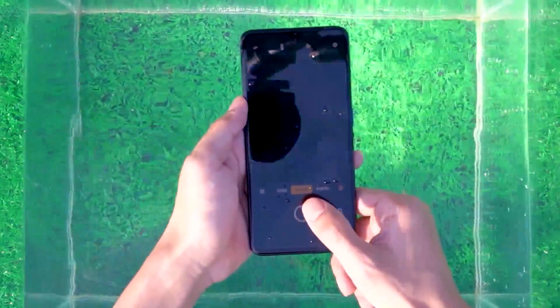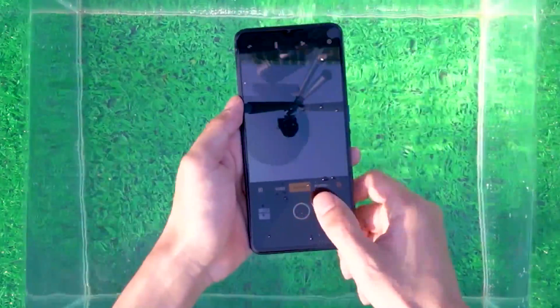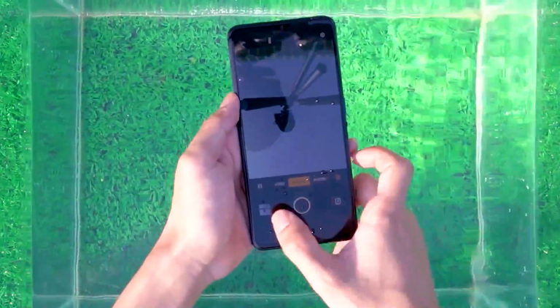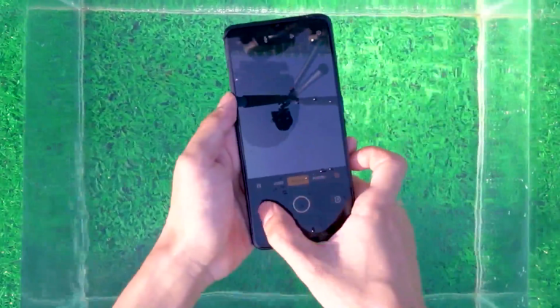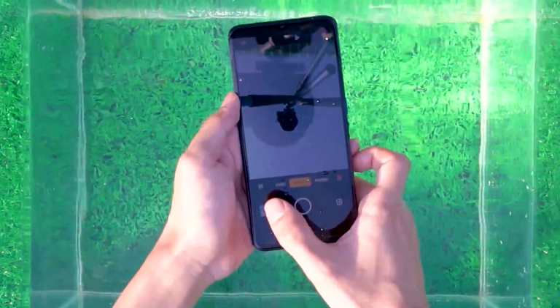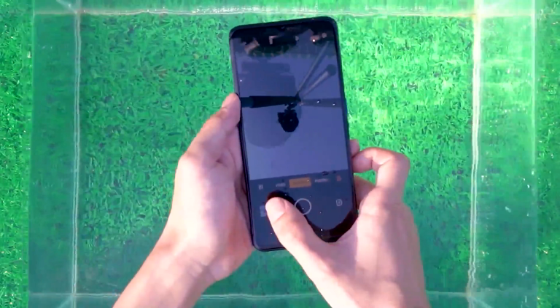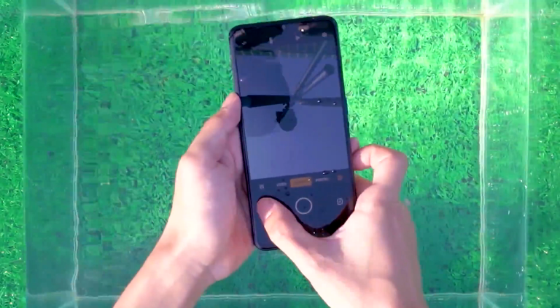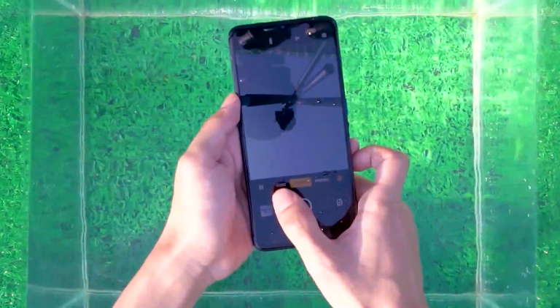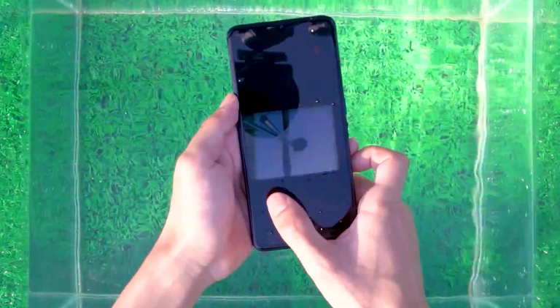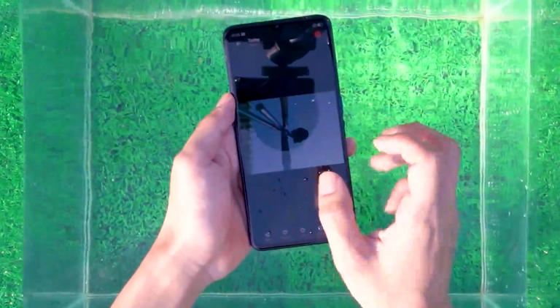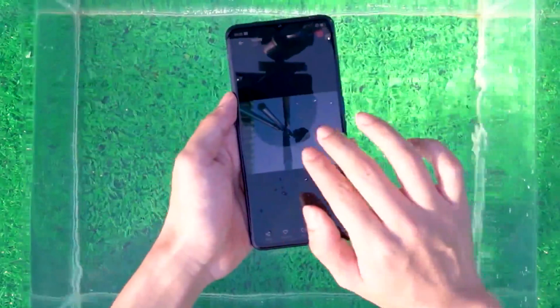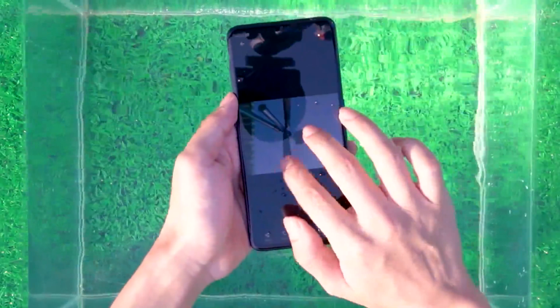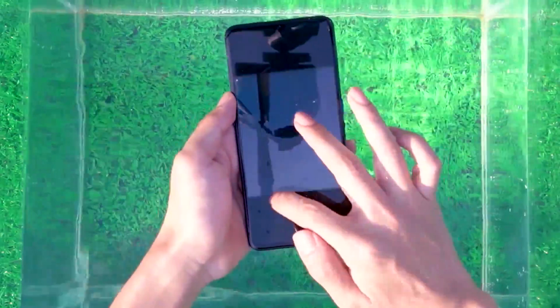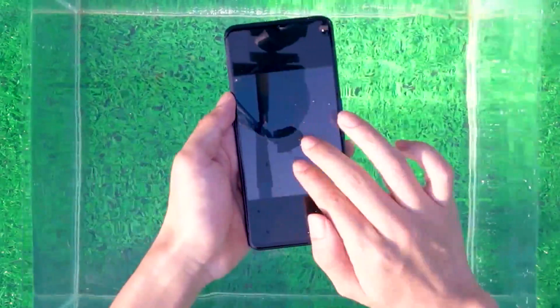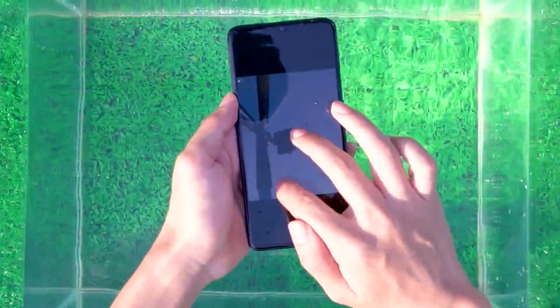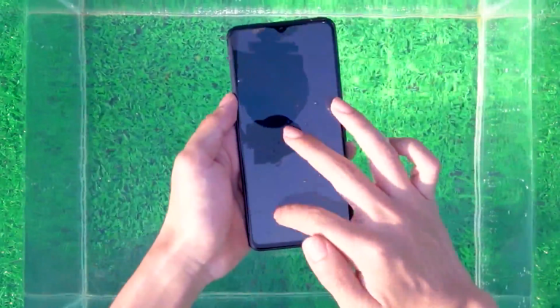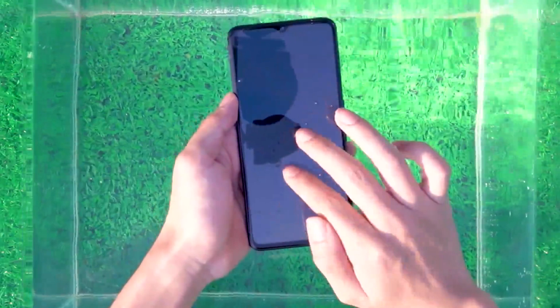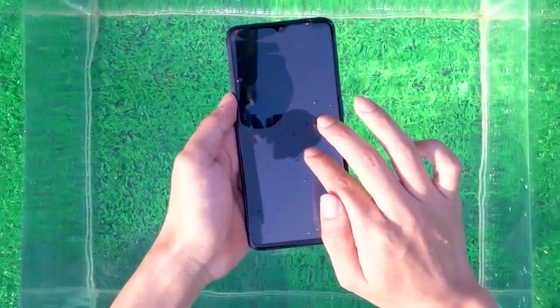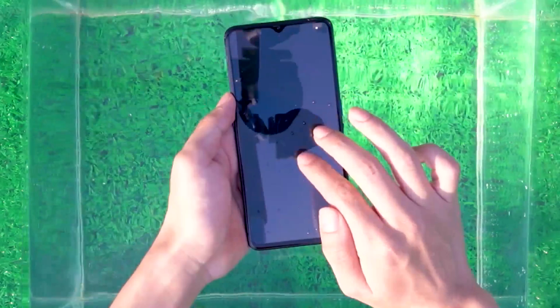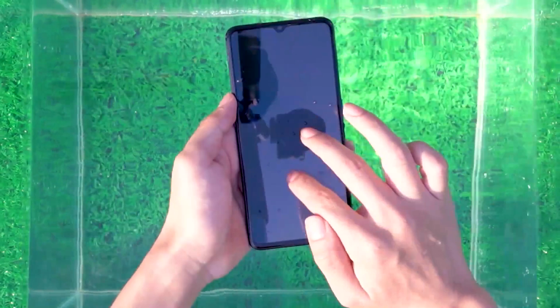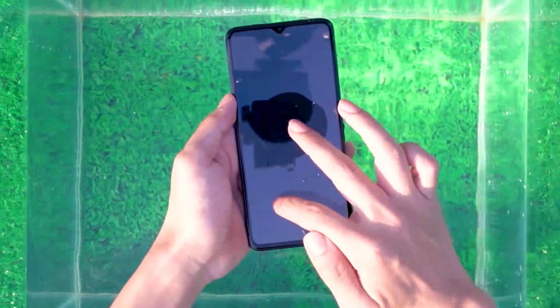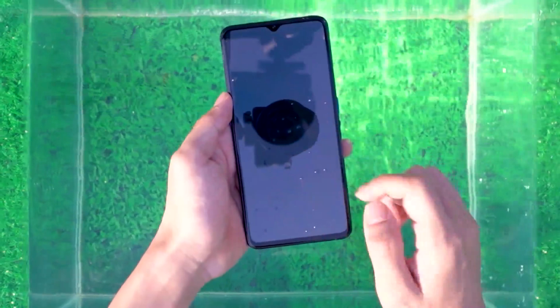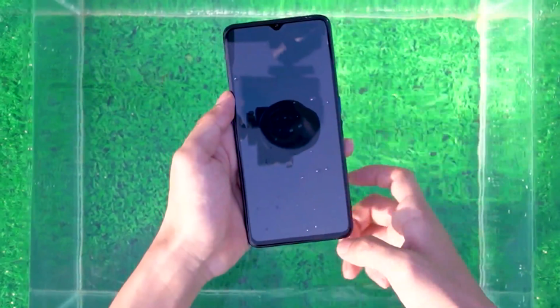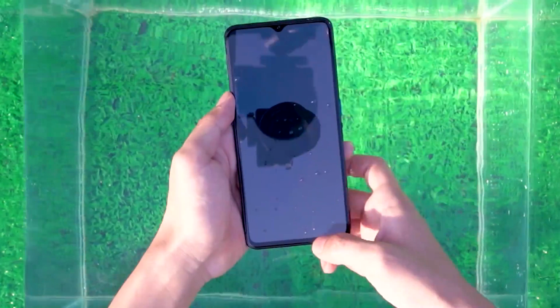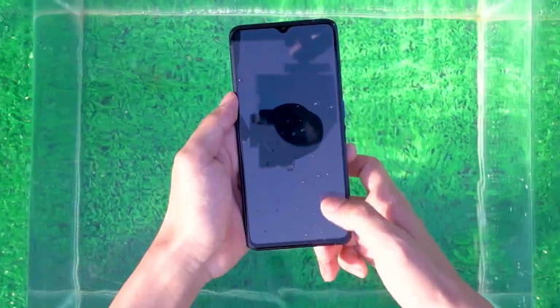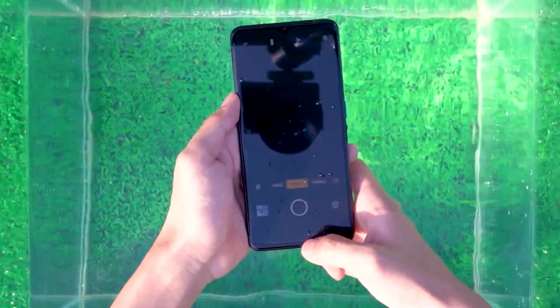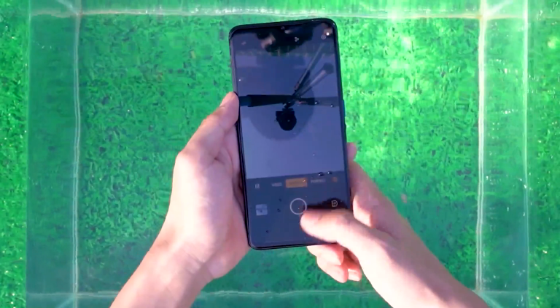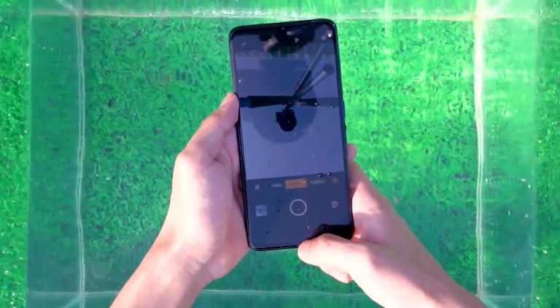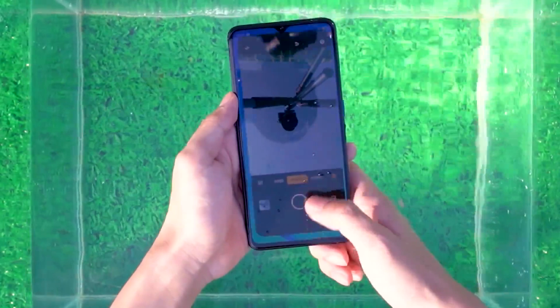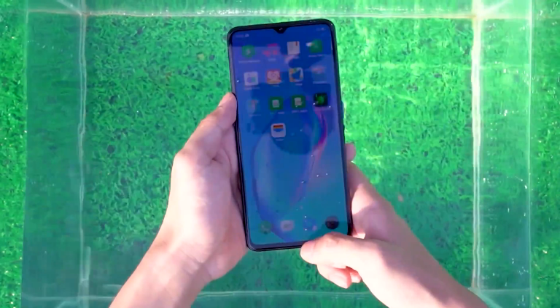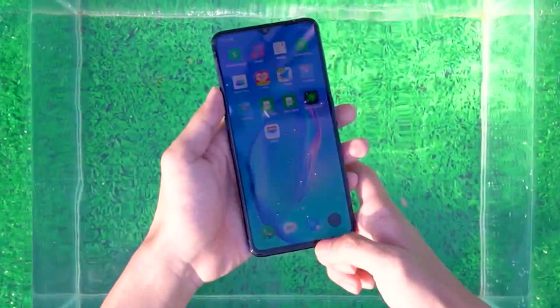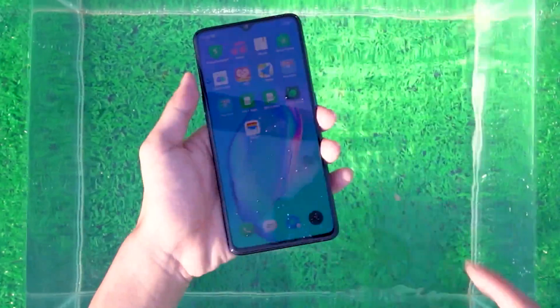After the flushing experiment, Realme X2 Pro did not show any effect. I even thought there was no water inside.